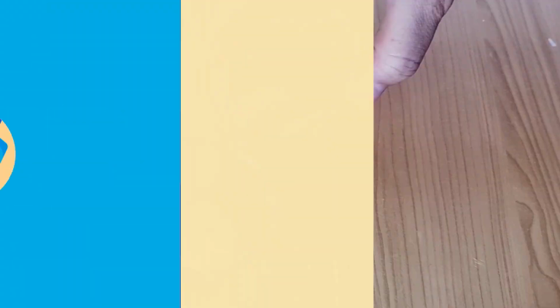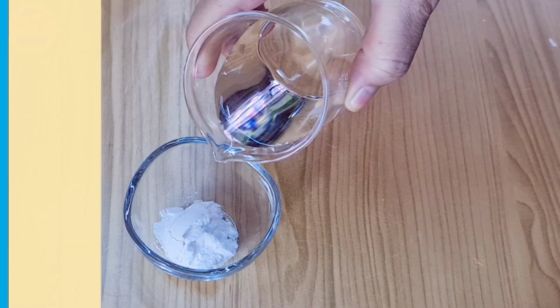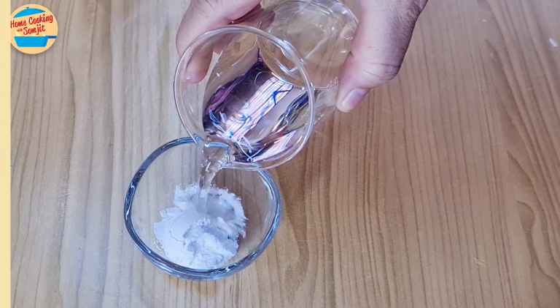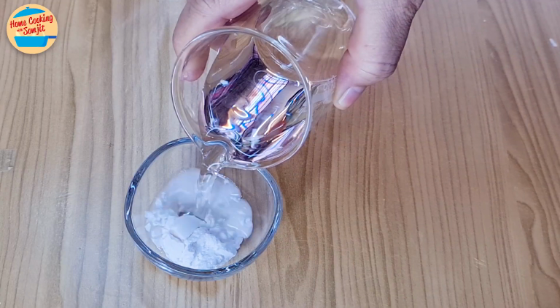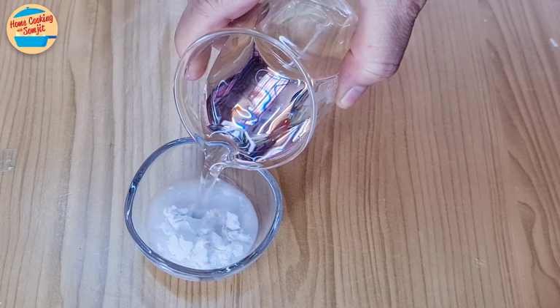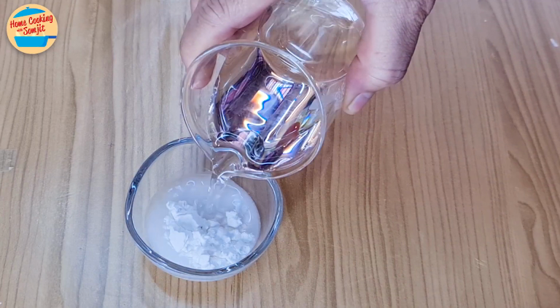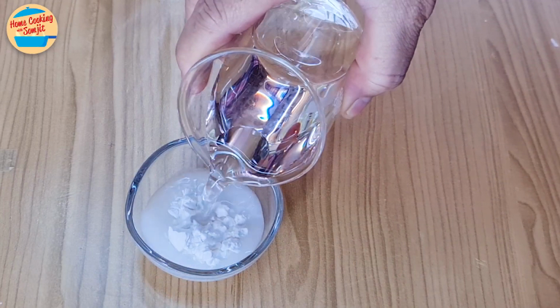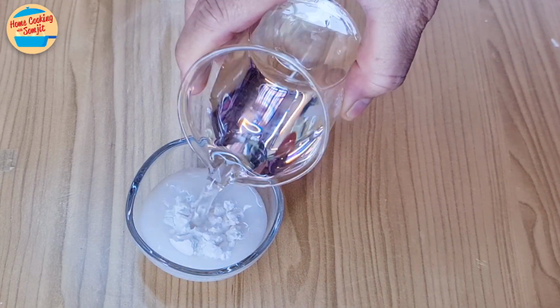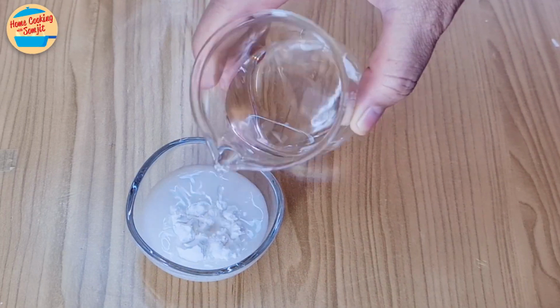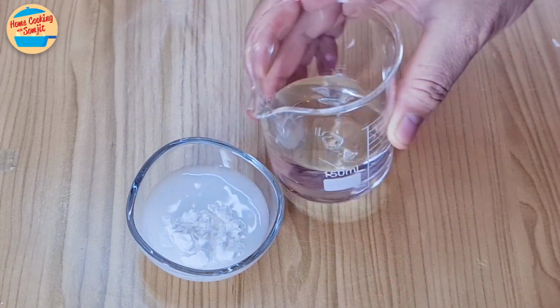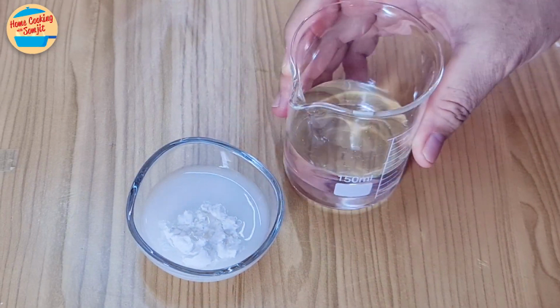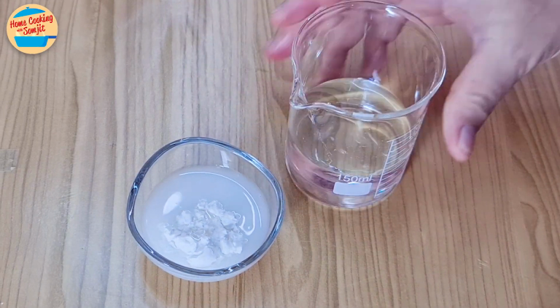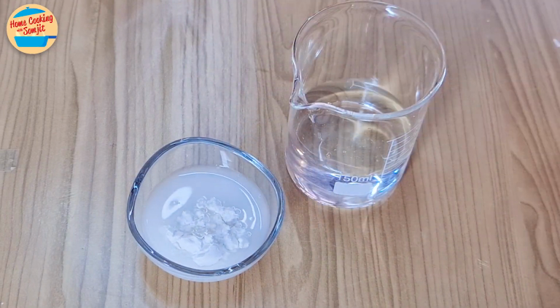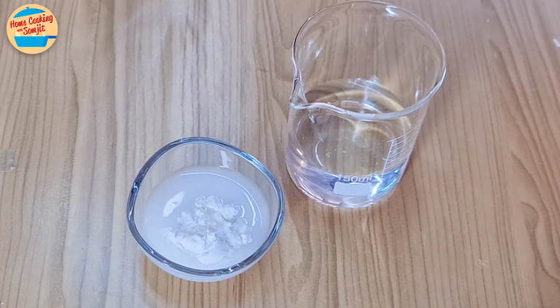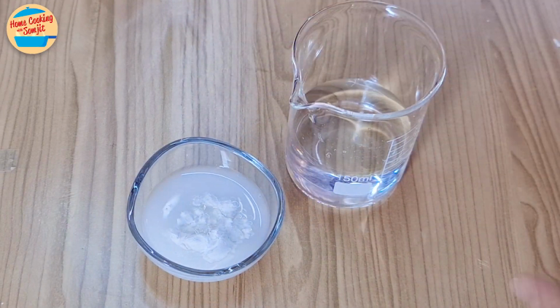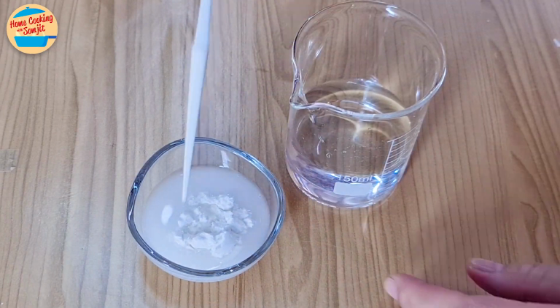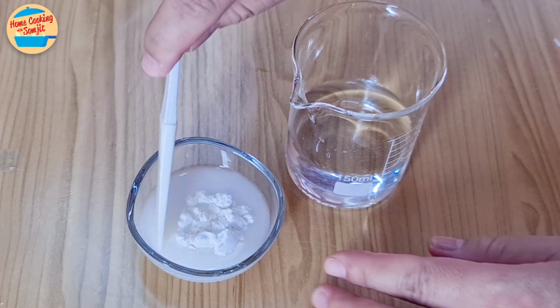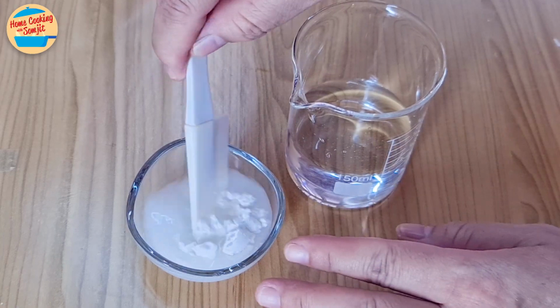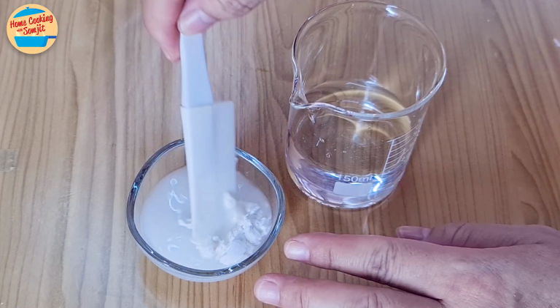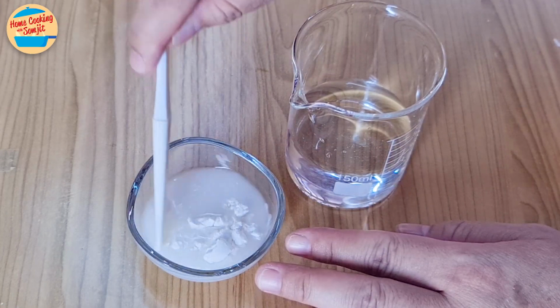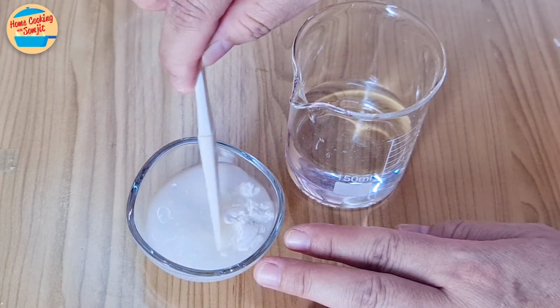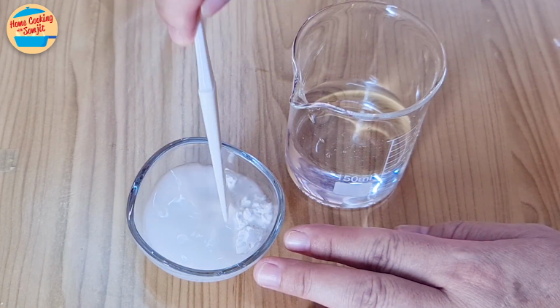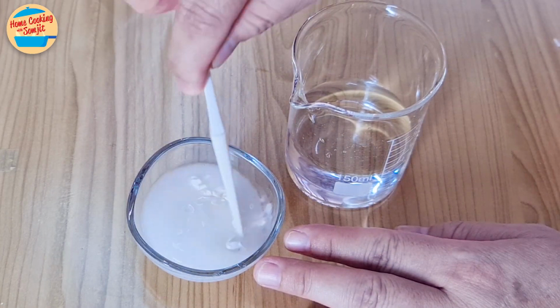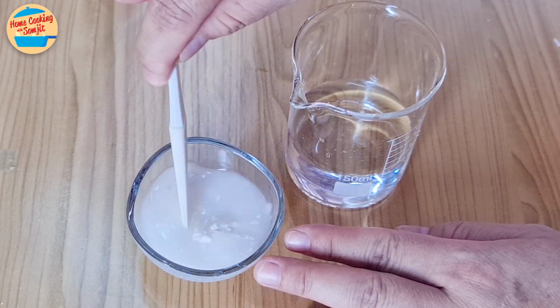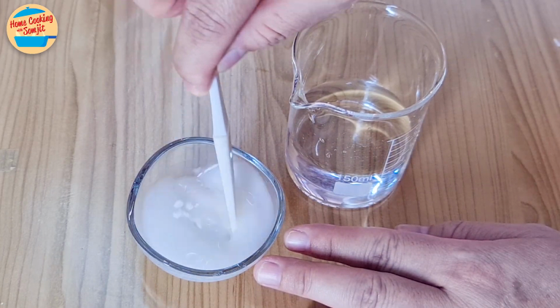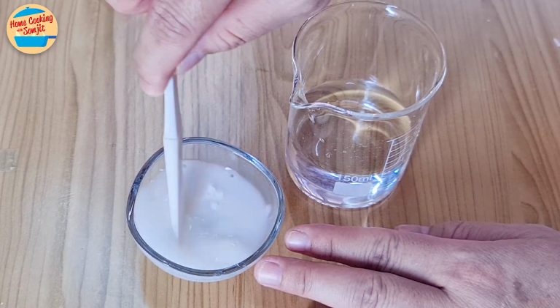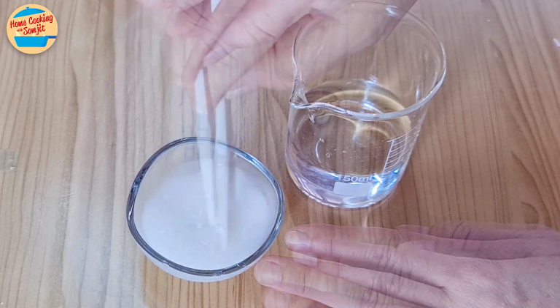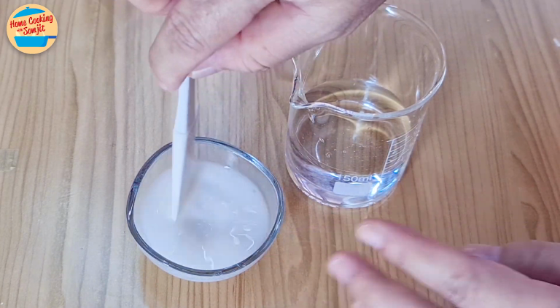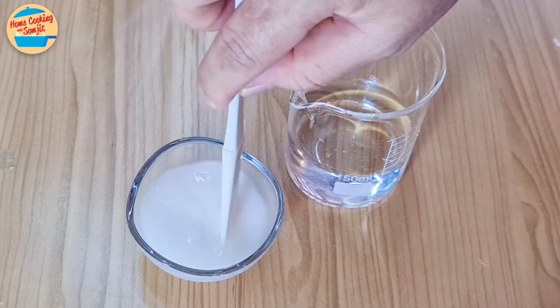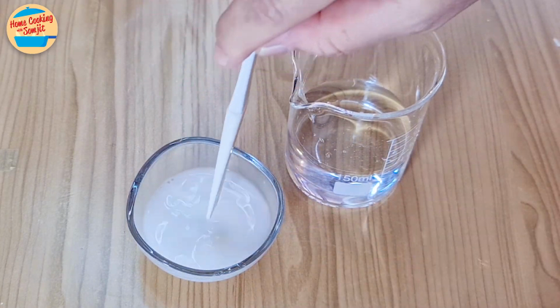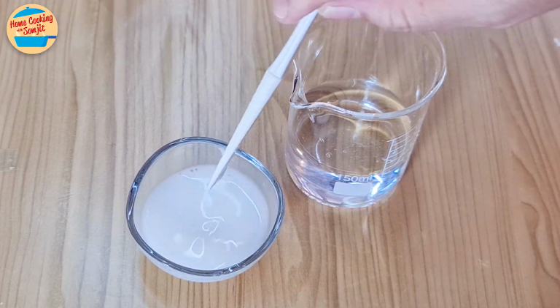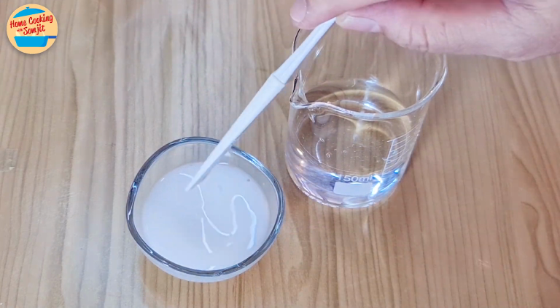Add 20ml of water to the tapioca flour. Mix until the flour has dissolved, then leave it aside.